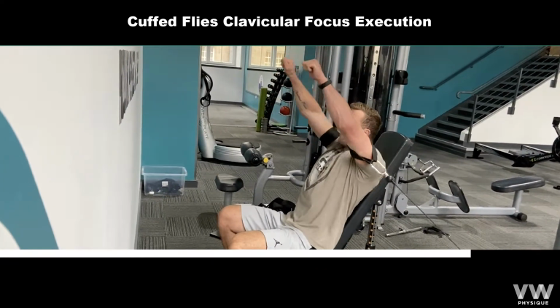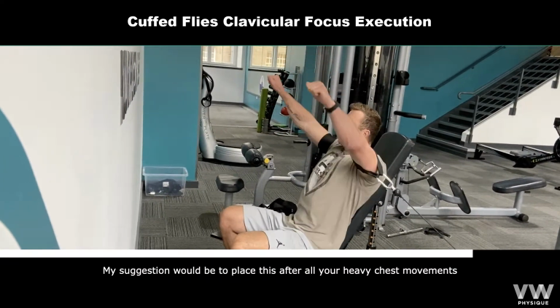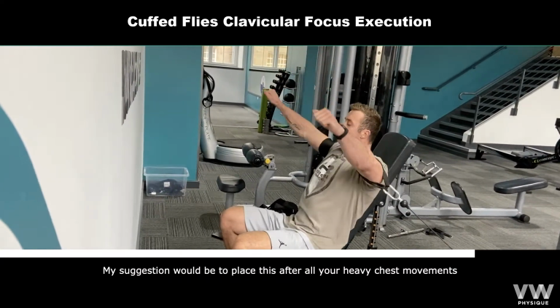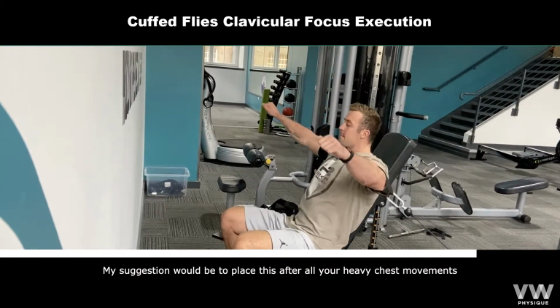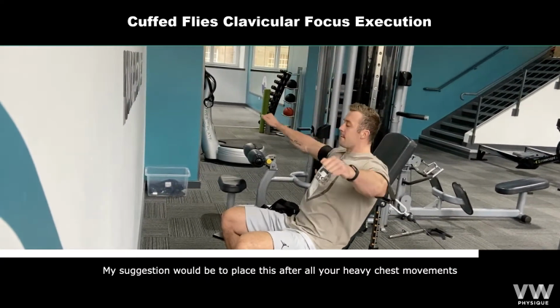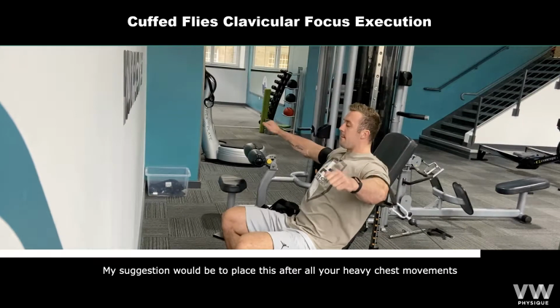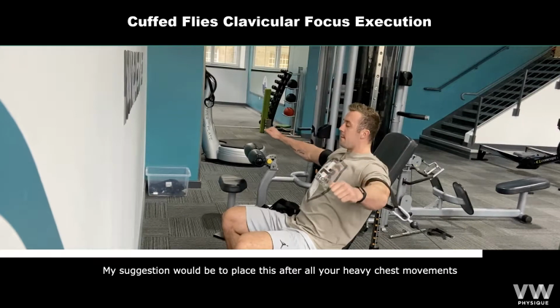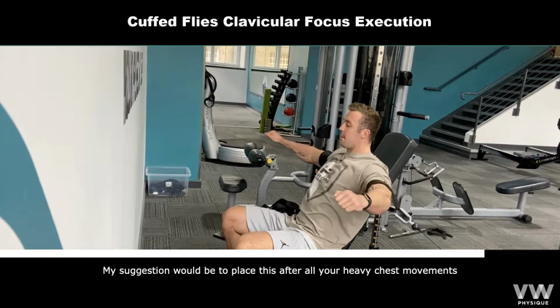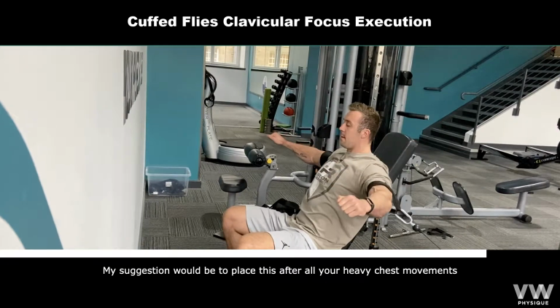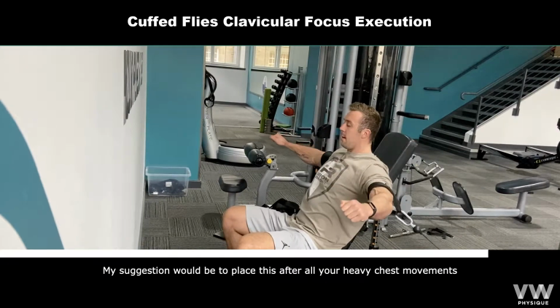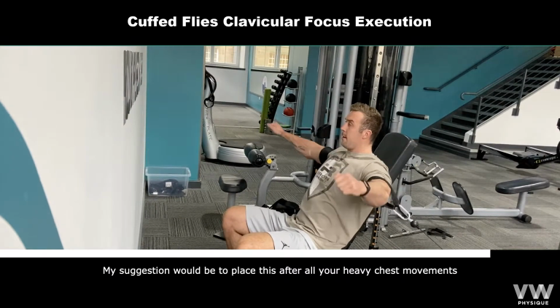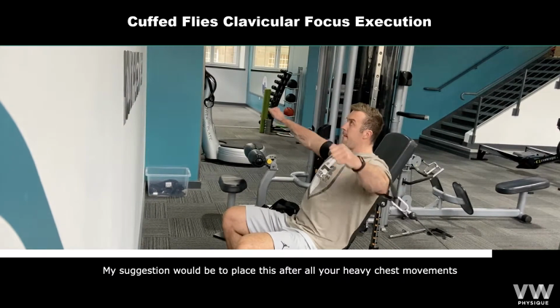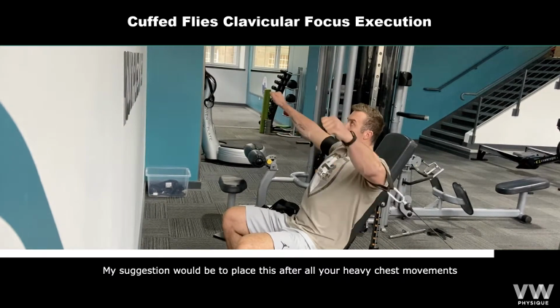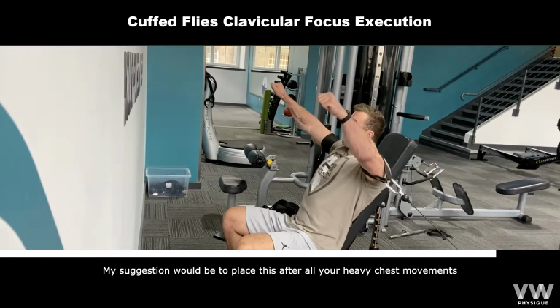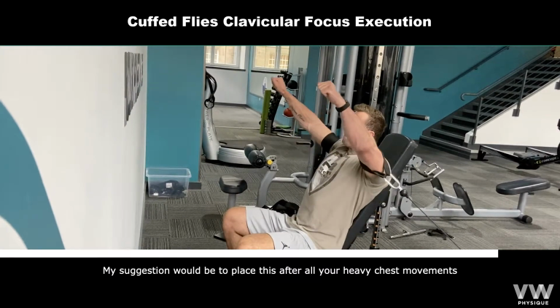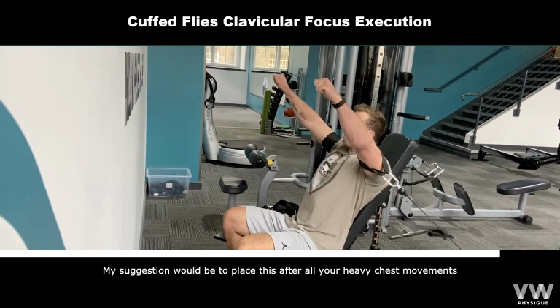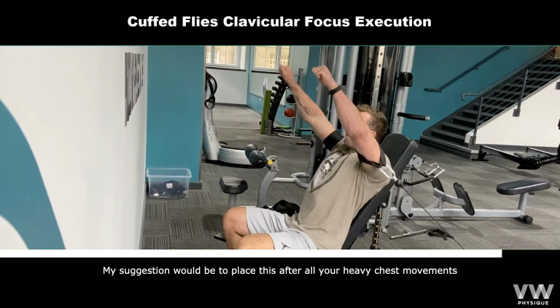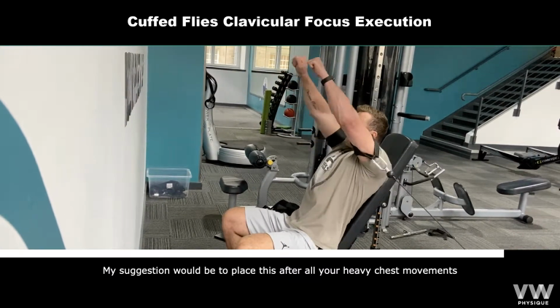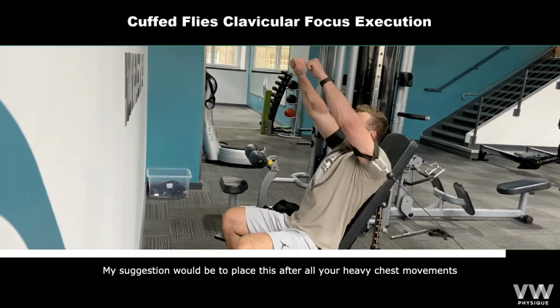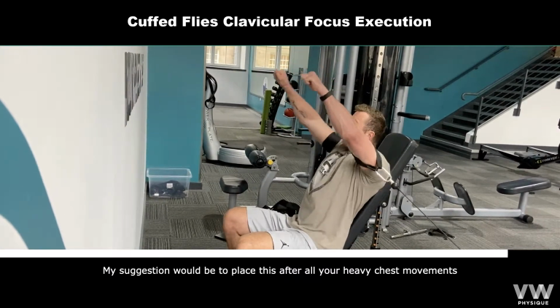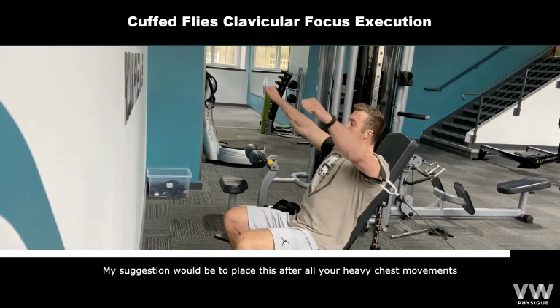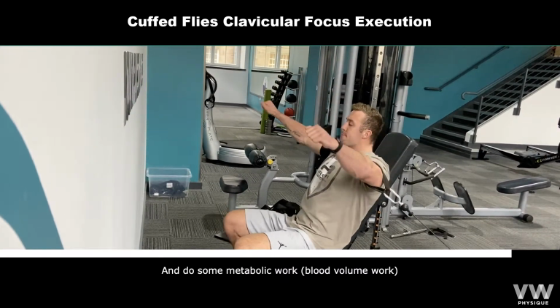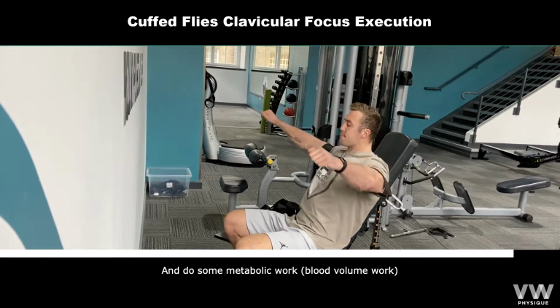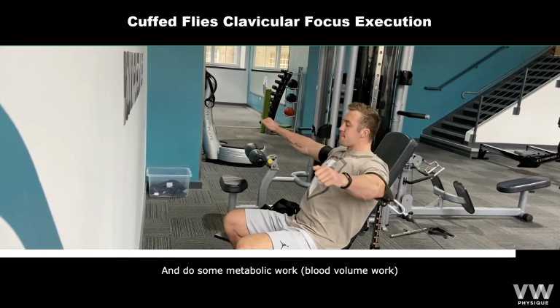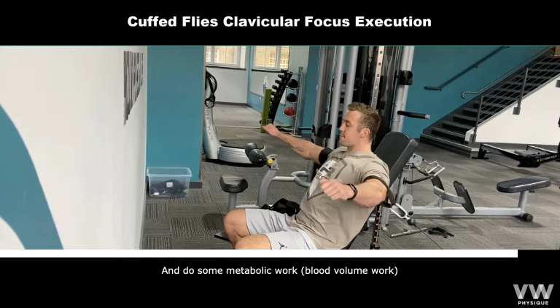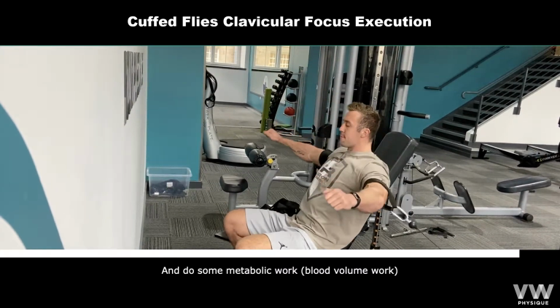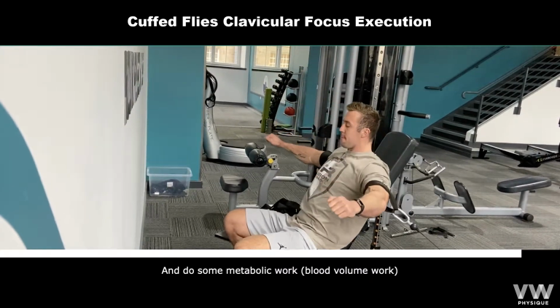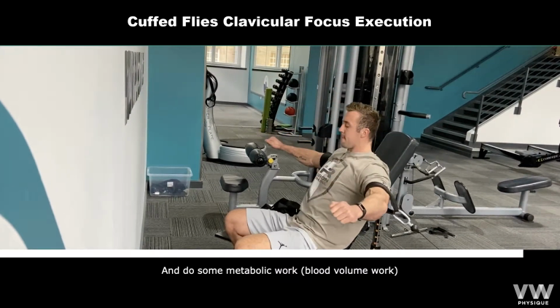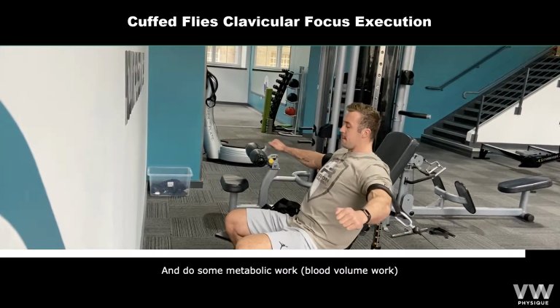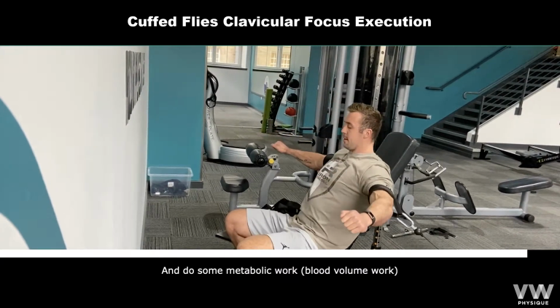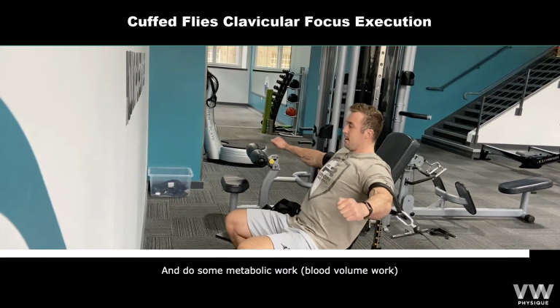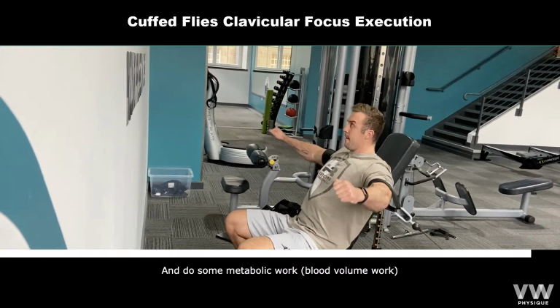My suggestion would be to place this after all your heavy chest movements and do some metabolic work.